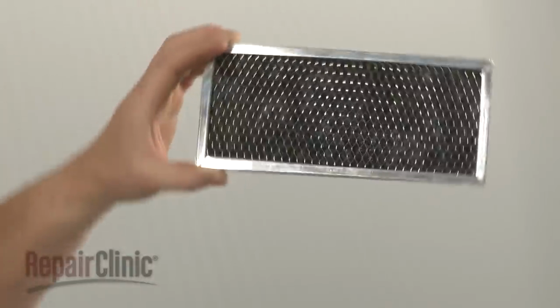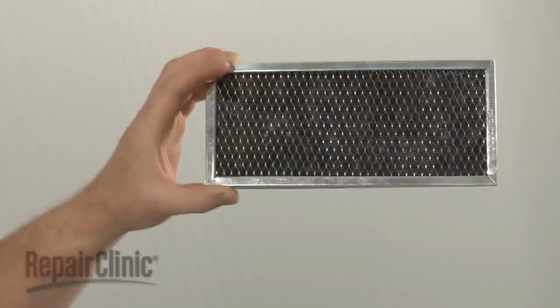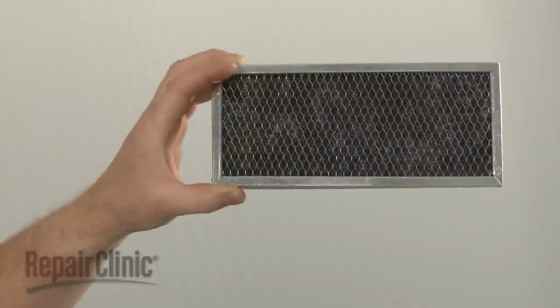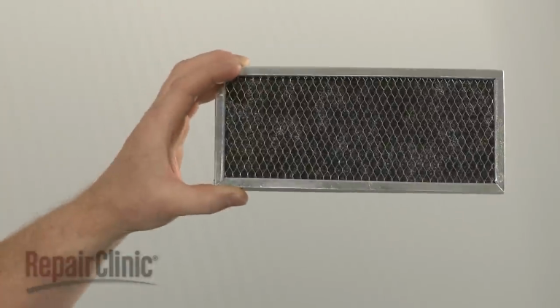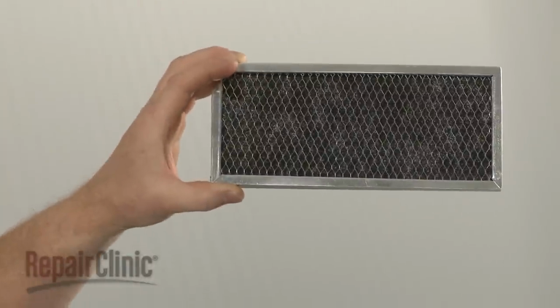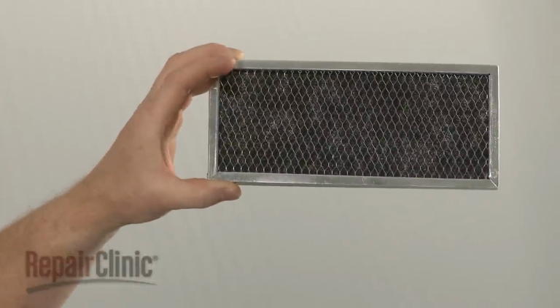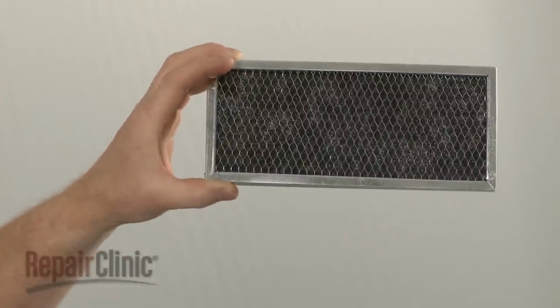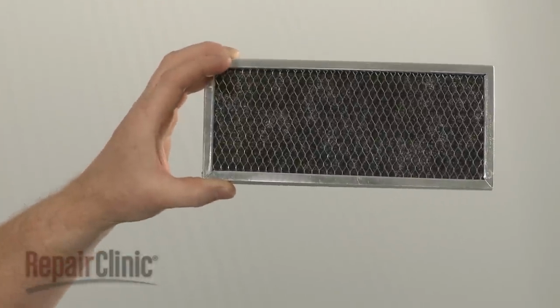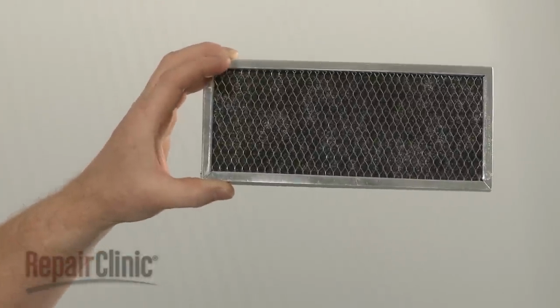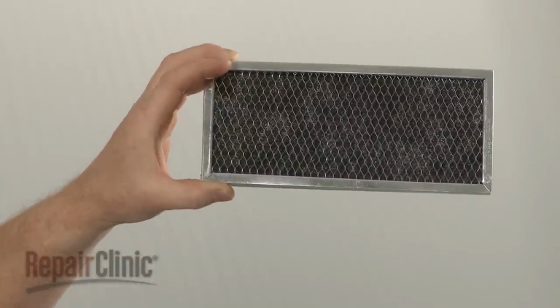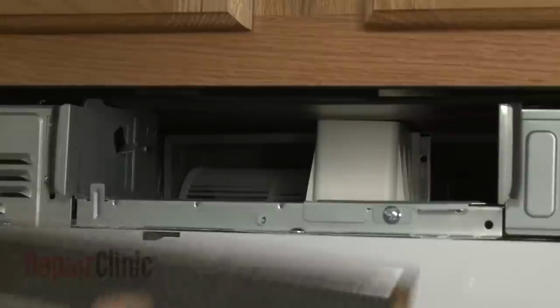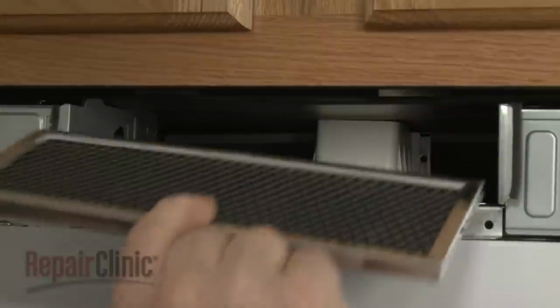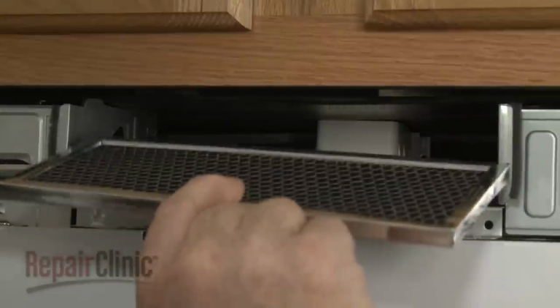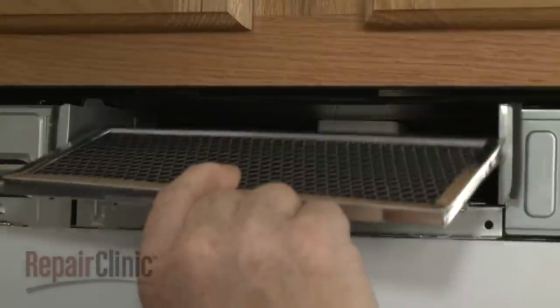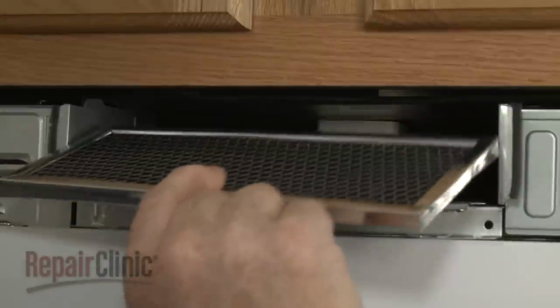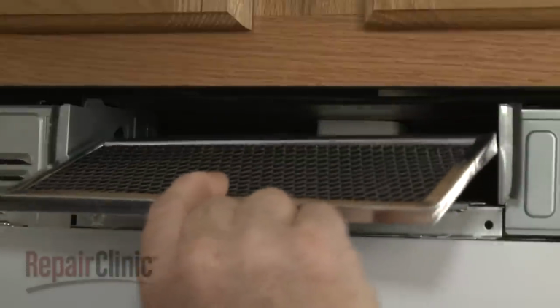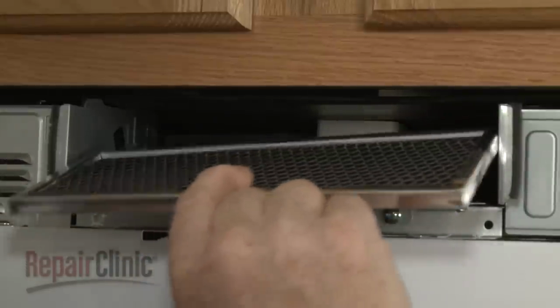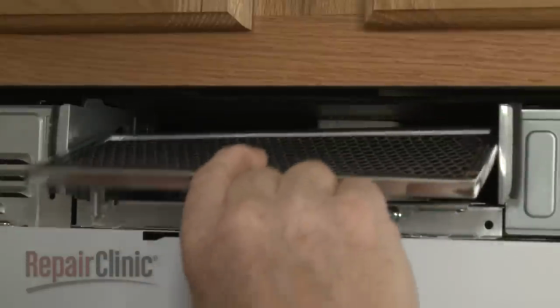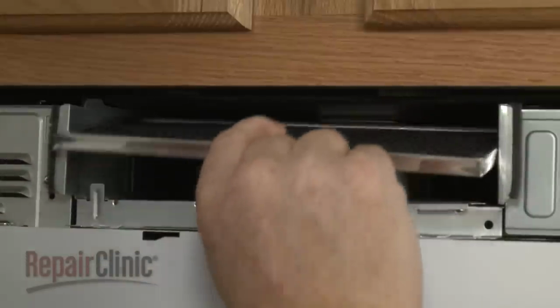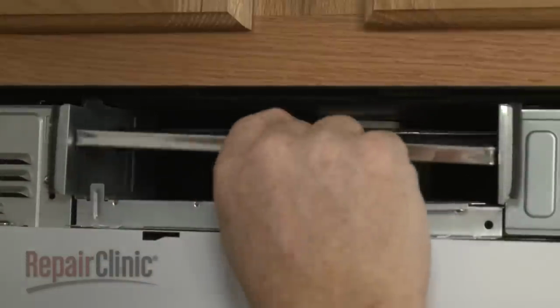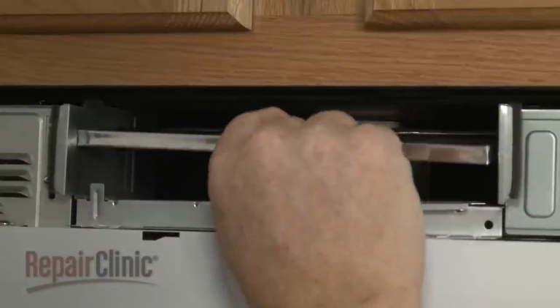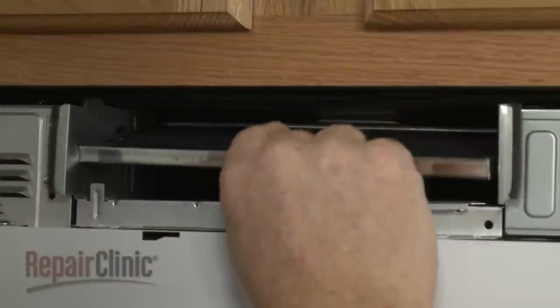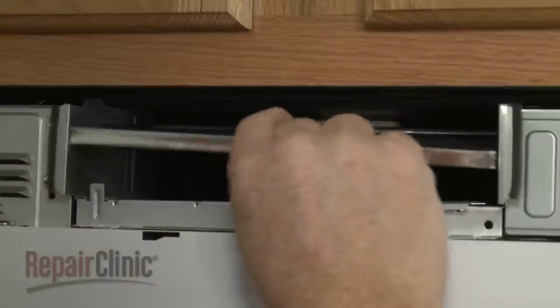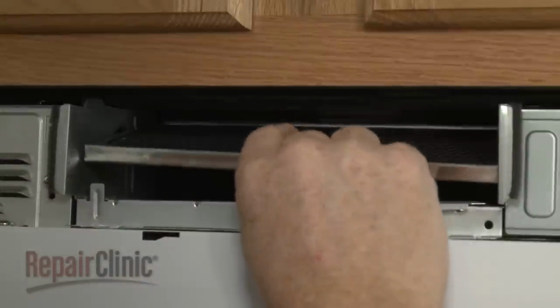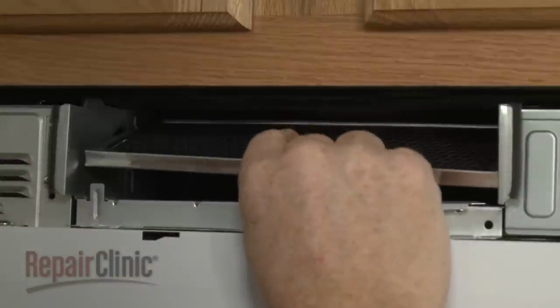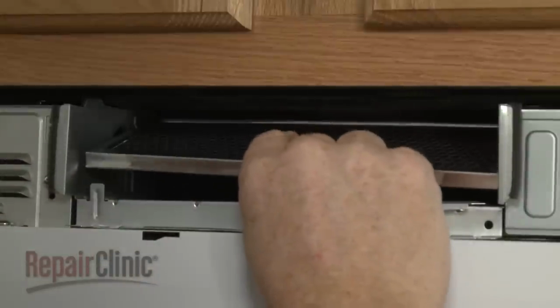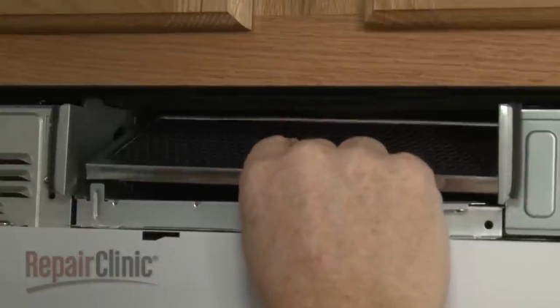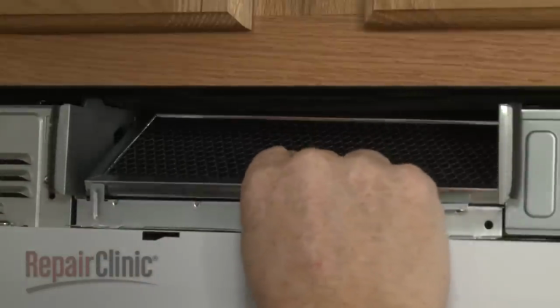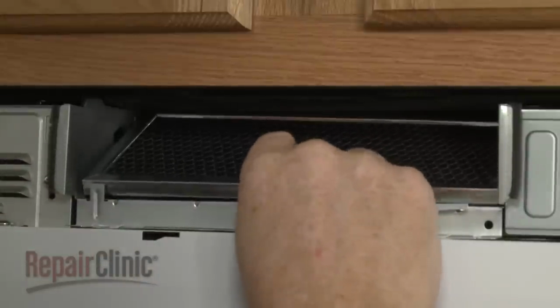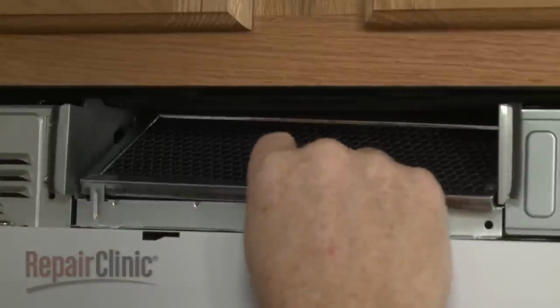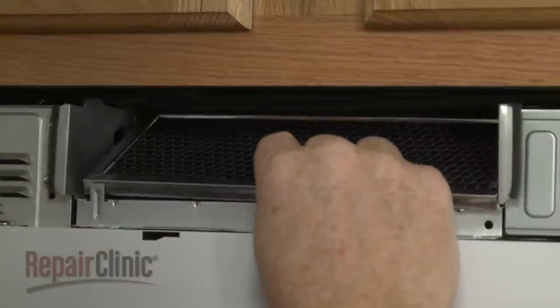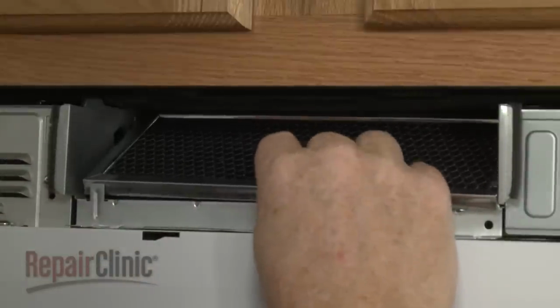Install the new charcoal filter by setting it on the rear mounting tabs with the front of the filter resting behind the front tab.